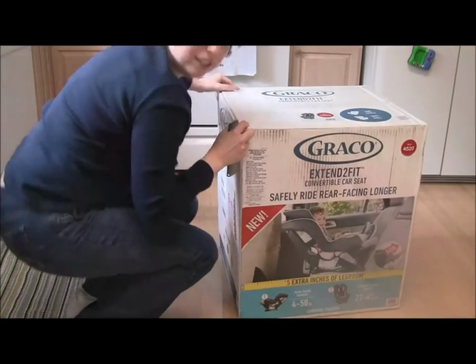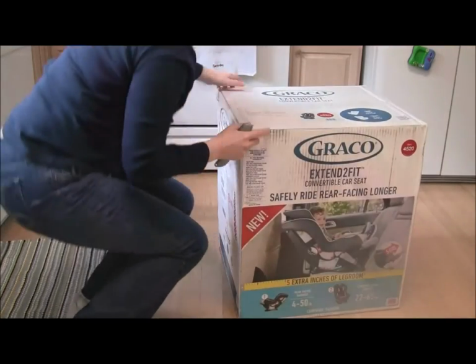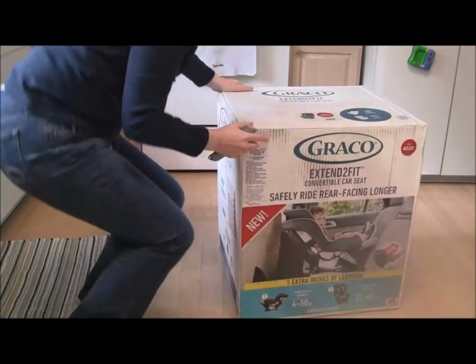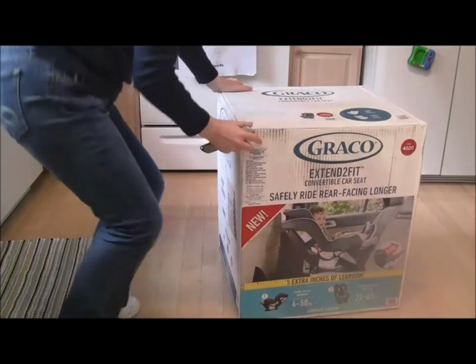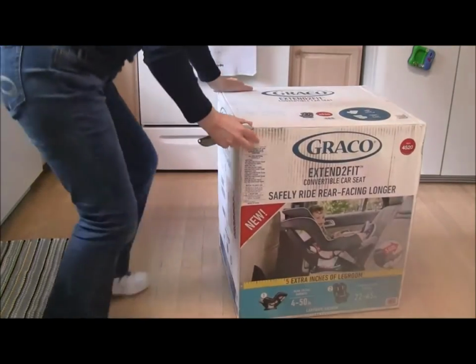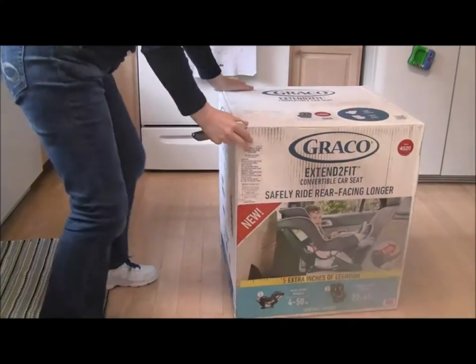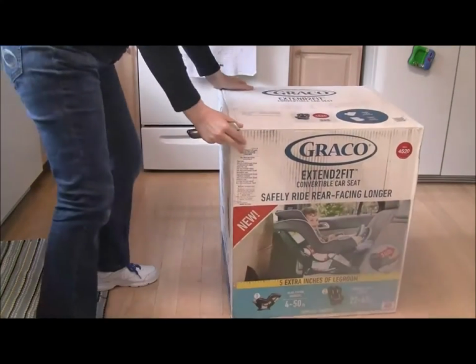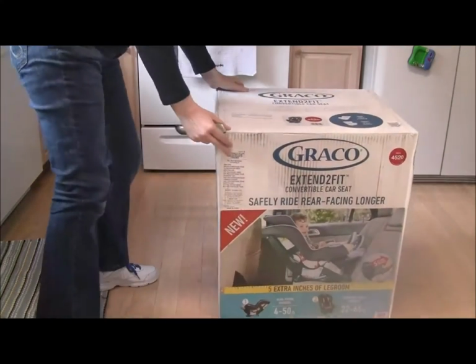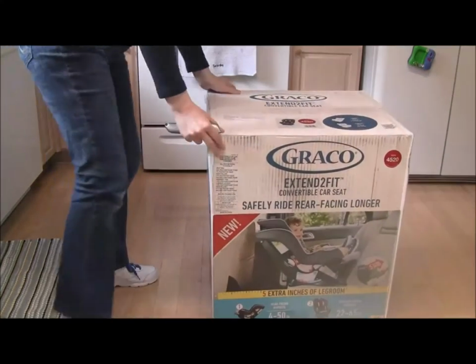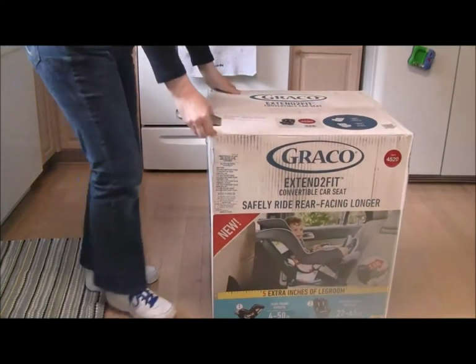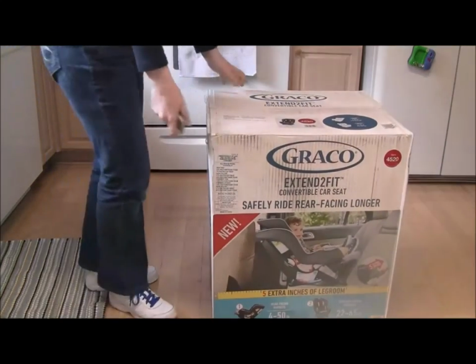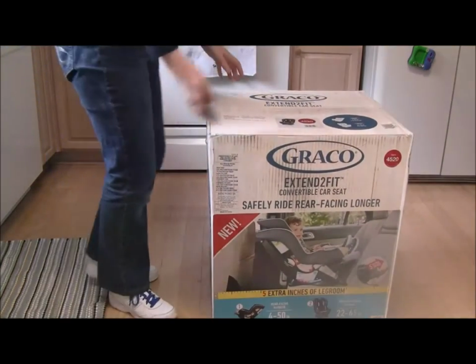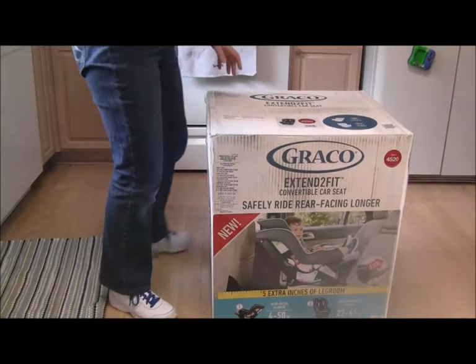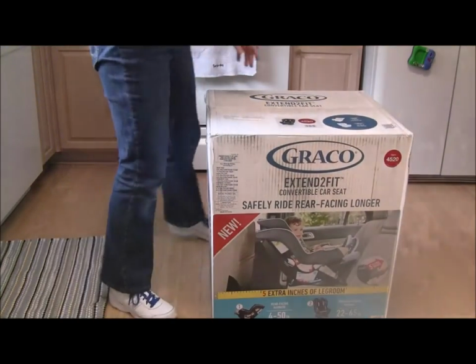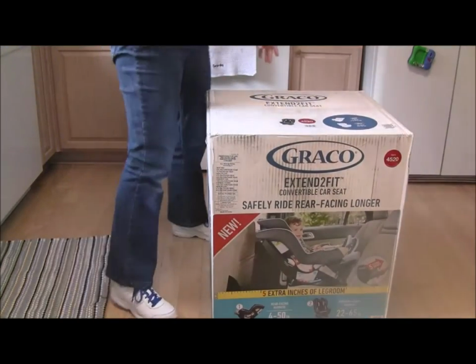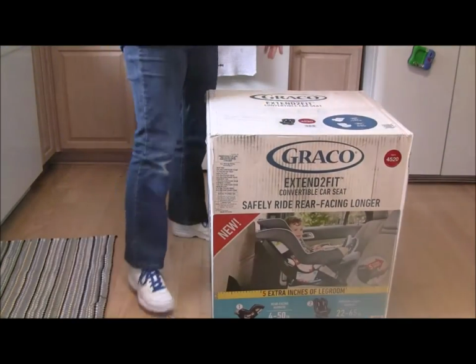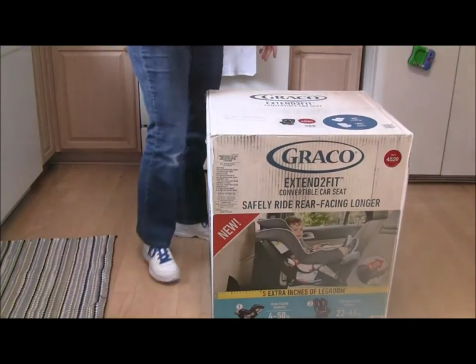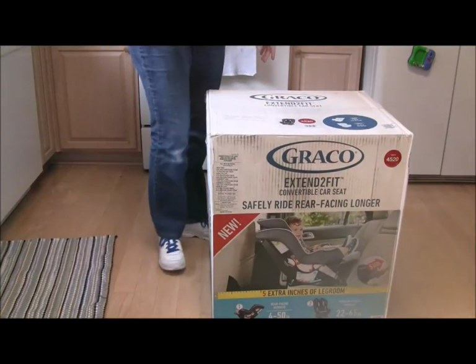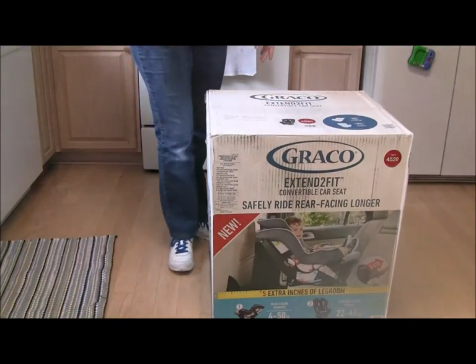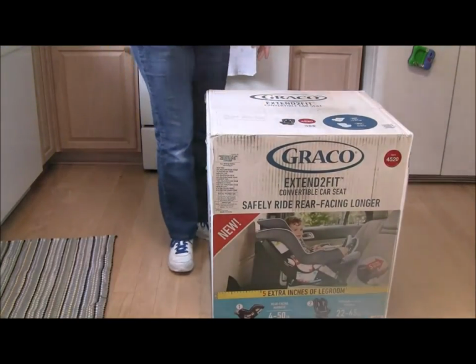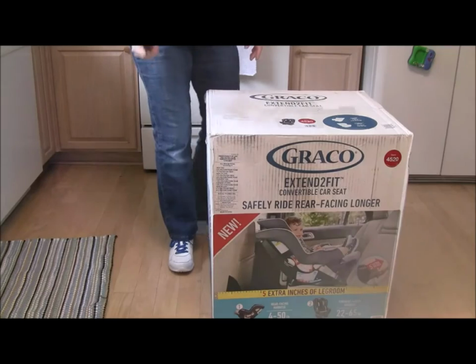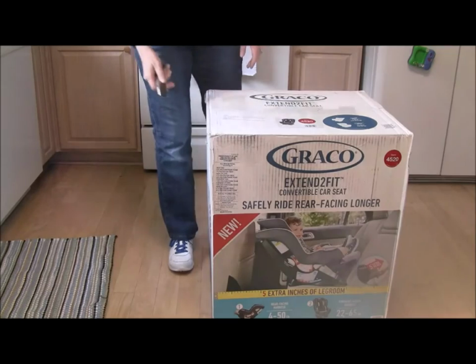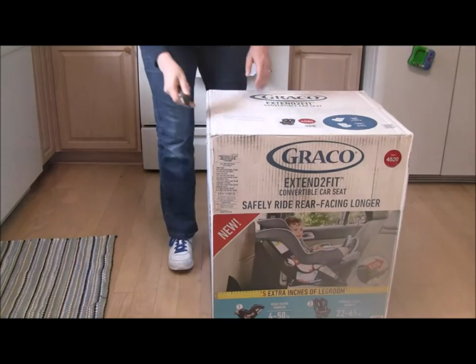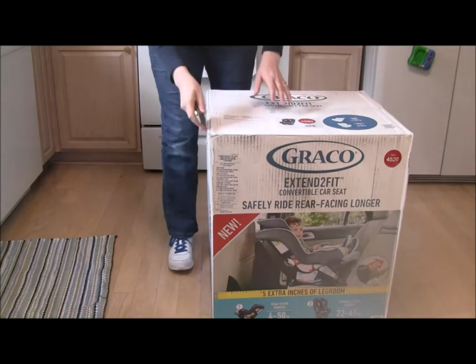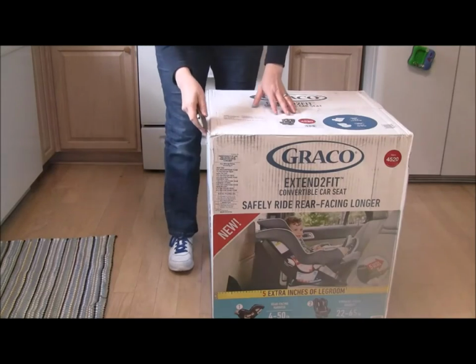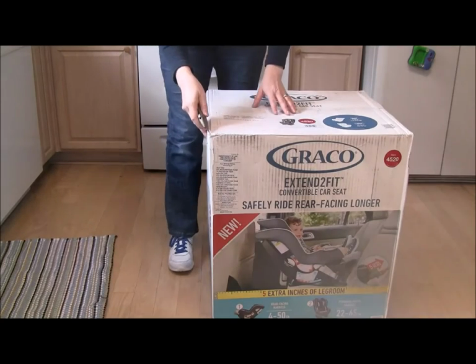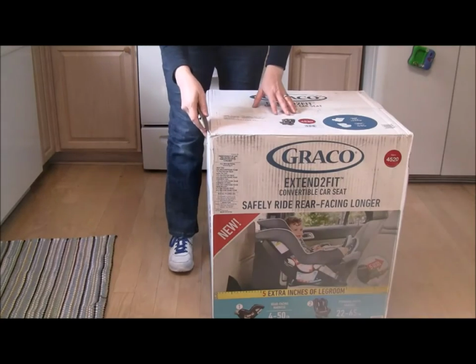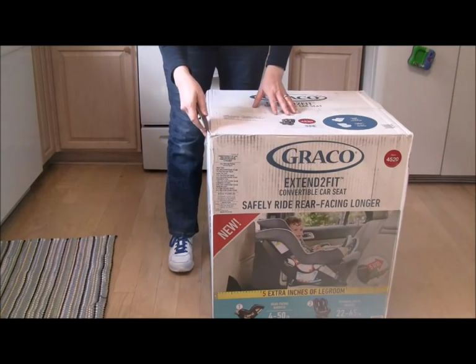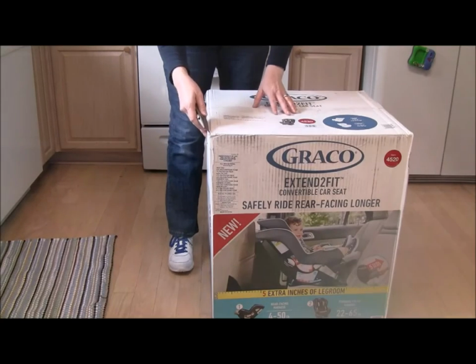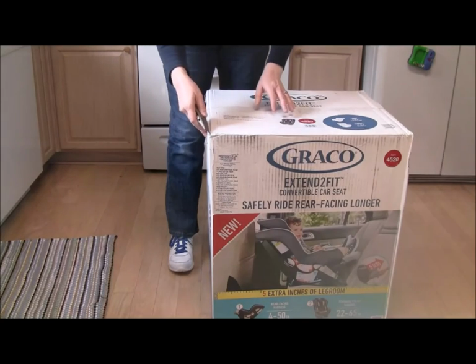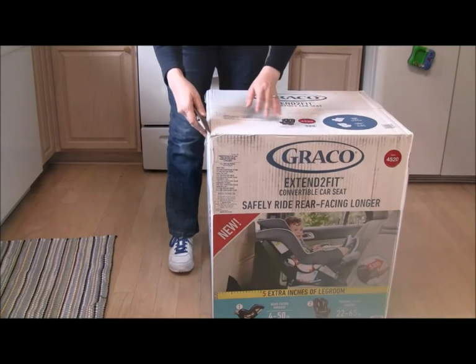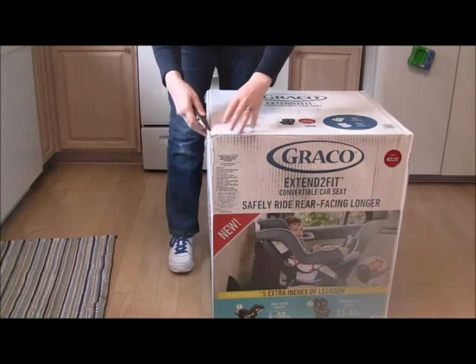They don't do this the easy way, do they? Alright, this is the unboxing video — let's unbox it.